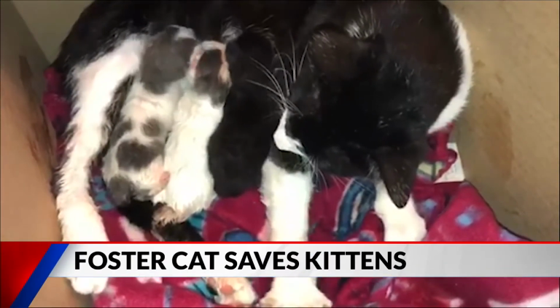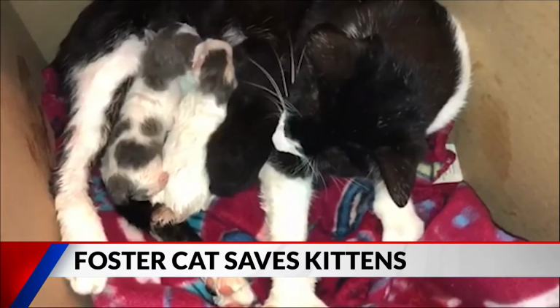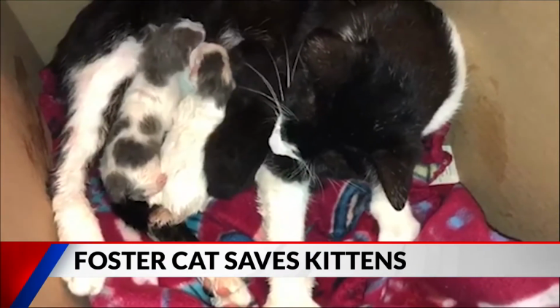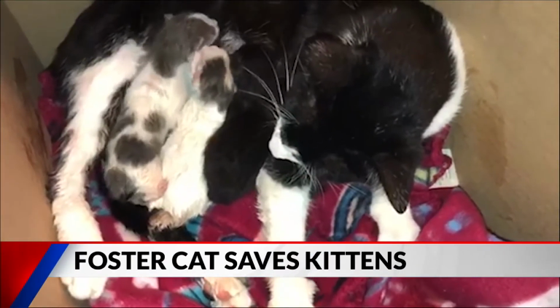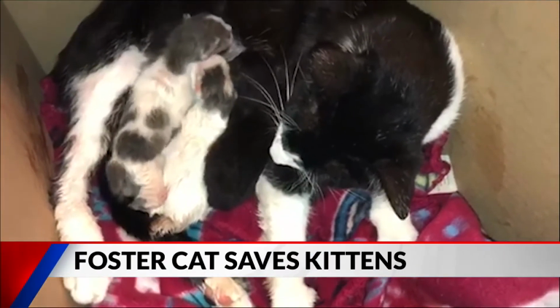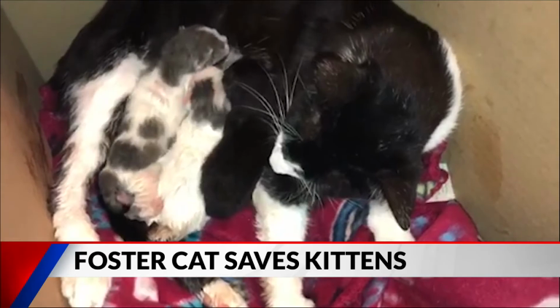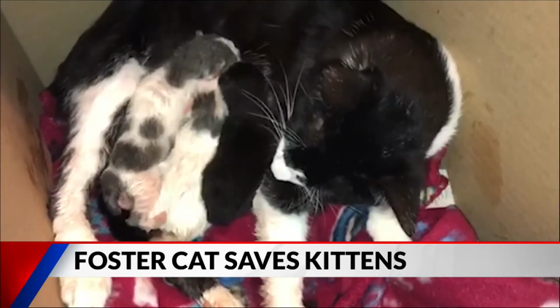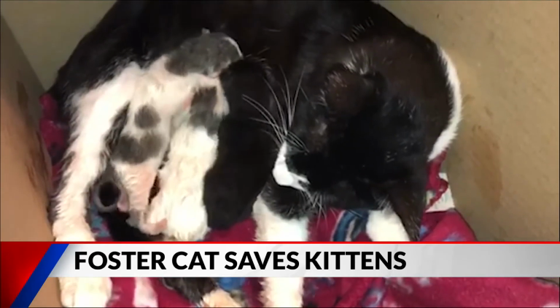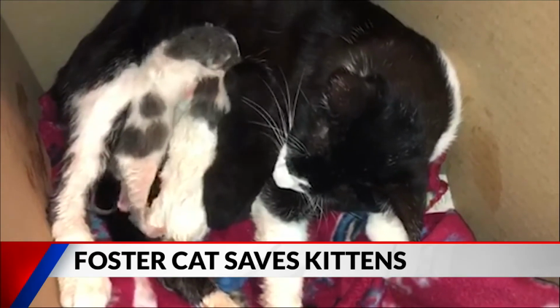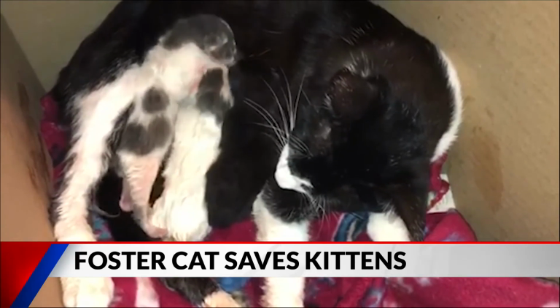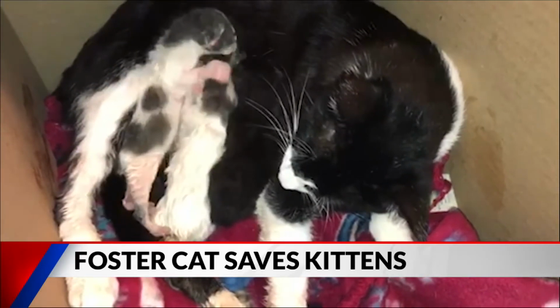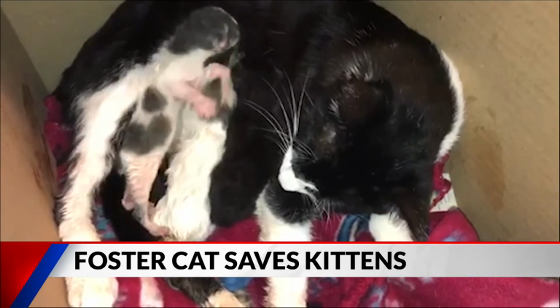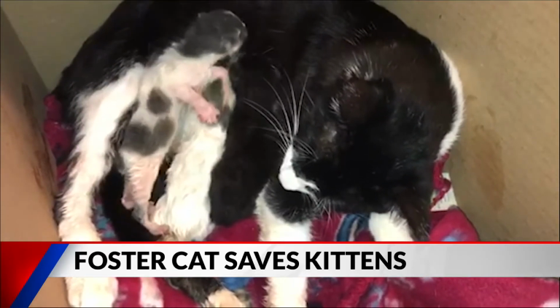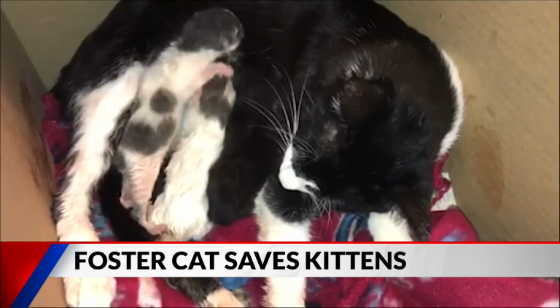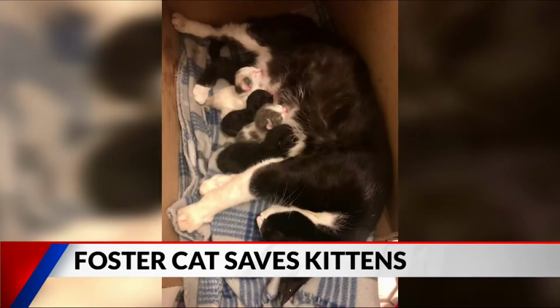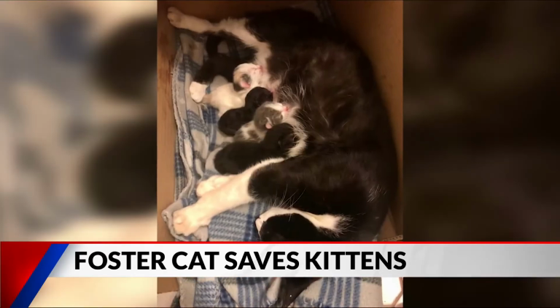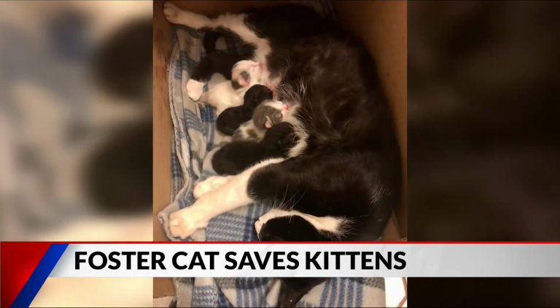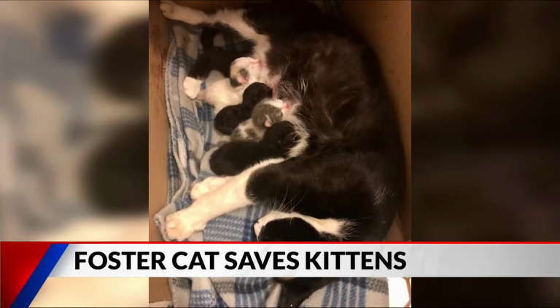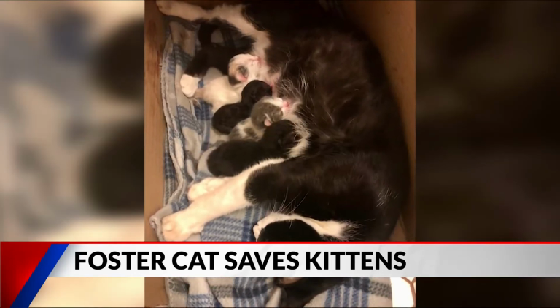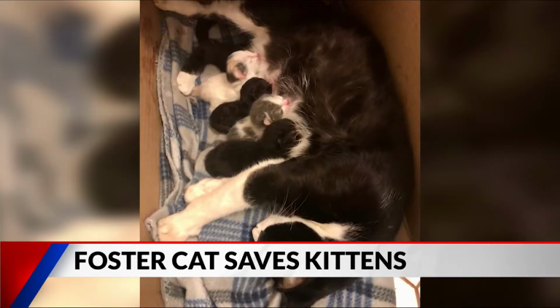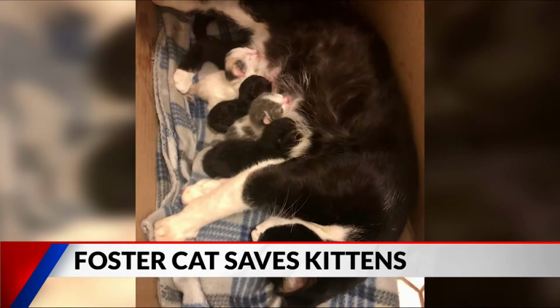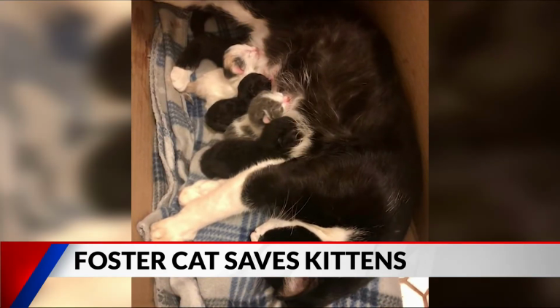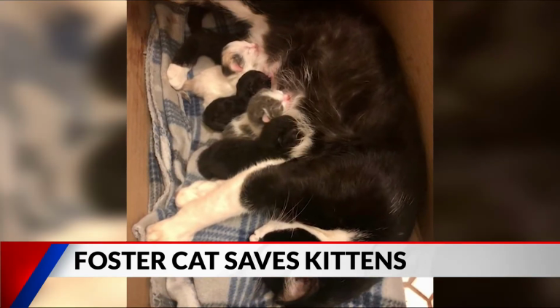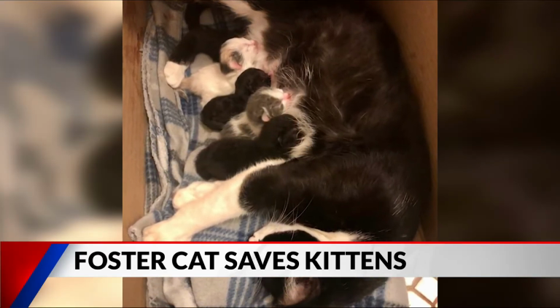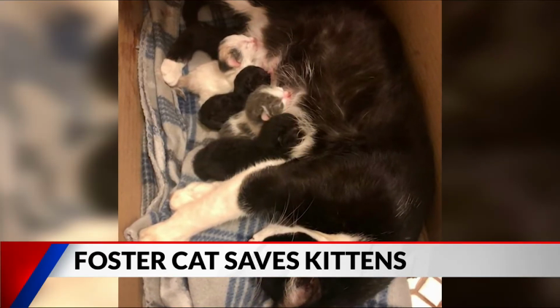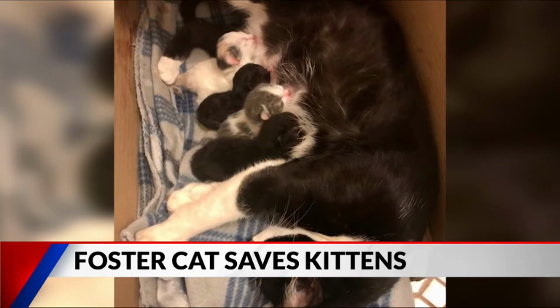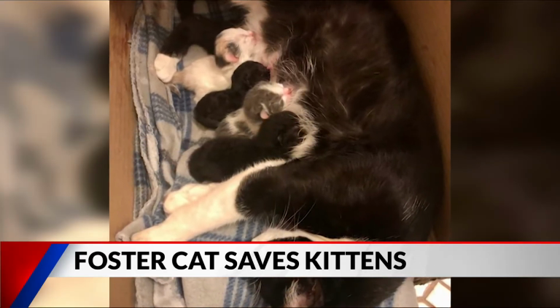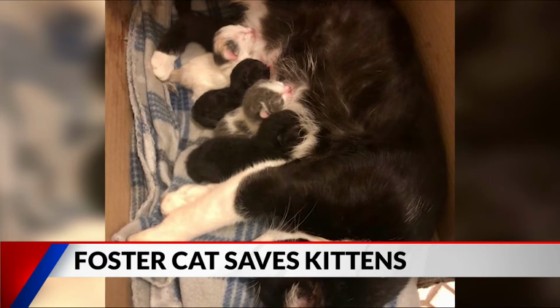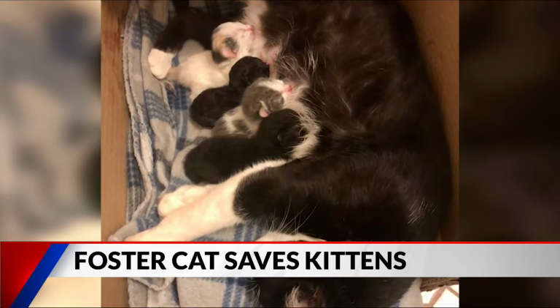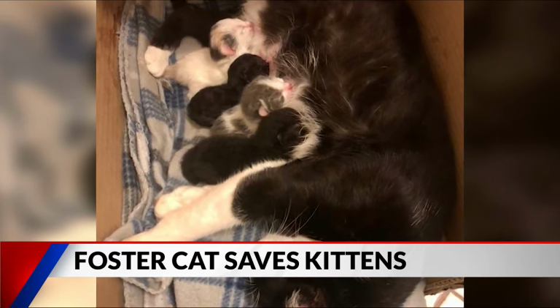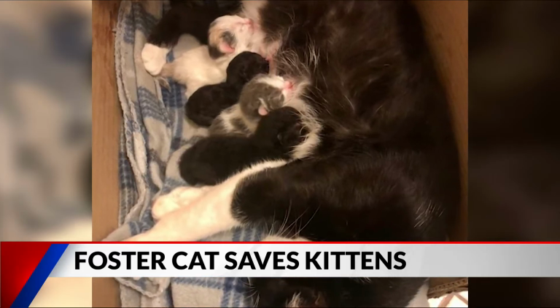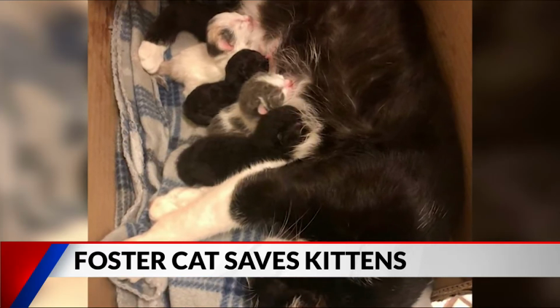It wasn't all good news for the mother. She had three babies, and then the next day she had a fourth baby, but it was really underdeveloped, and so that one didn't survive.